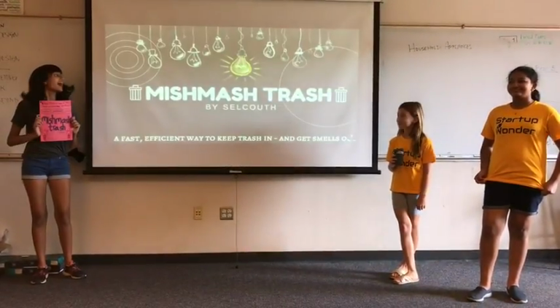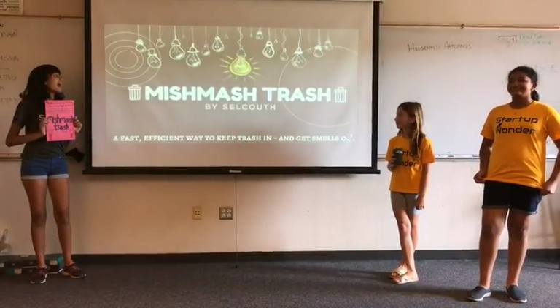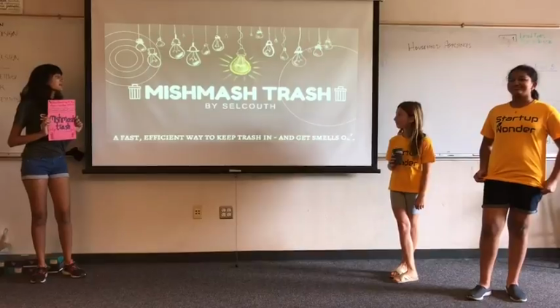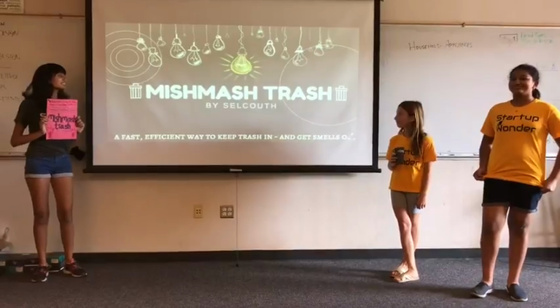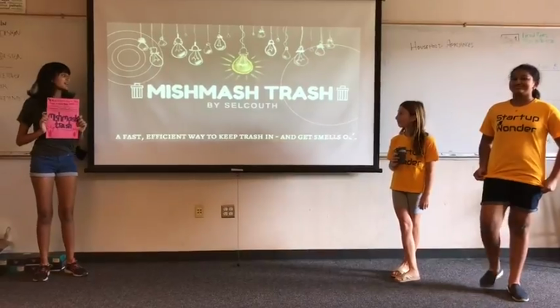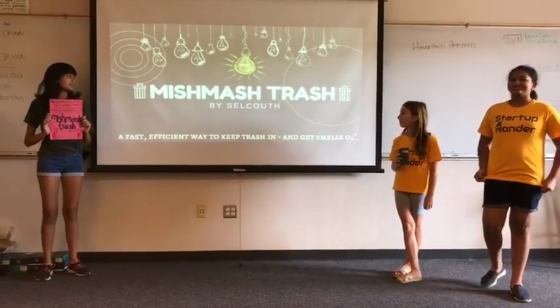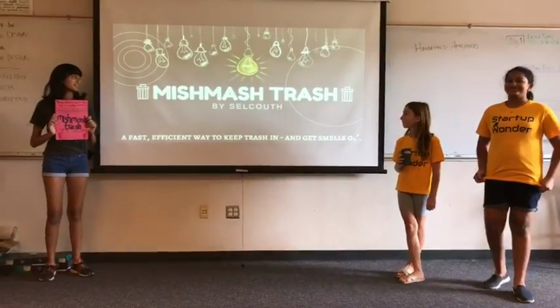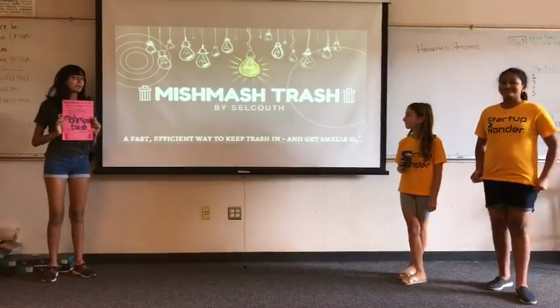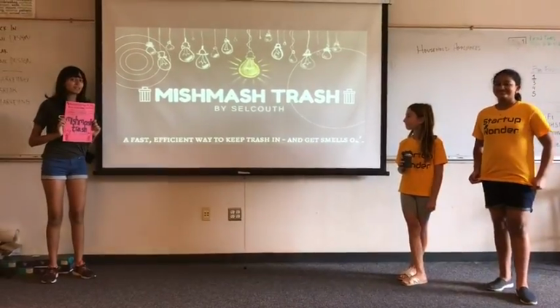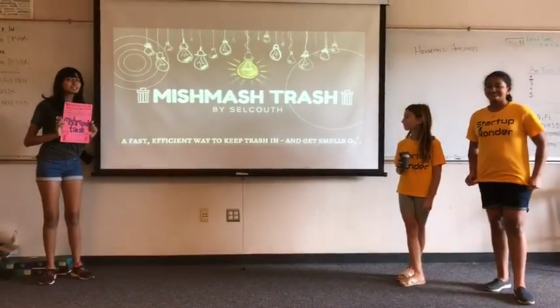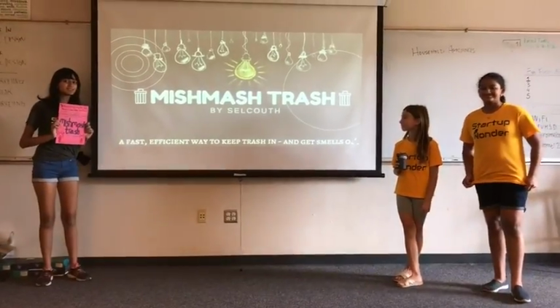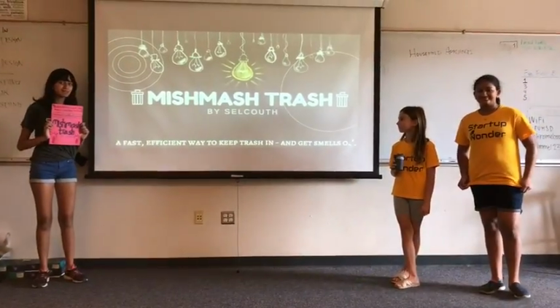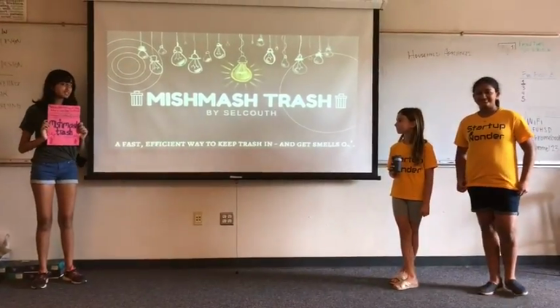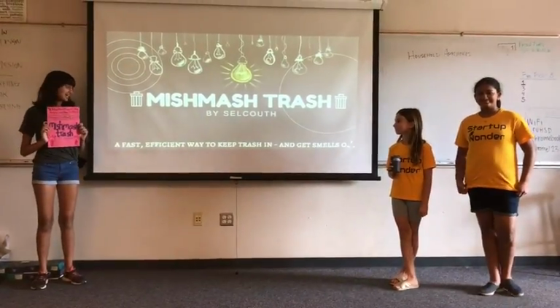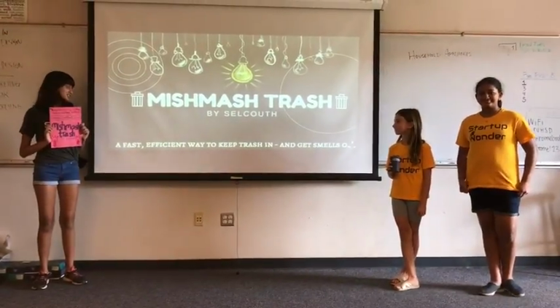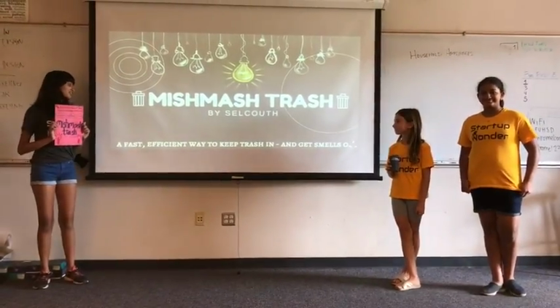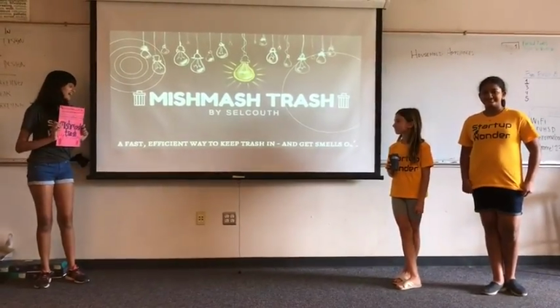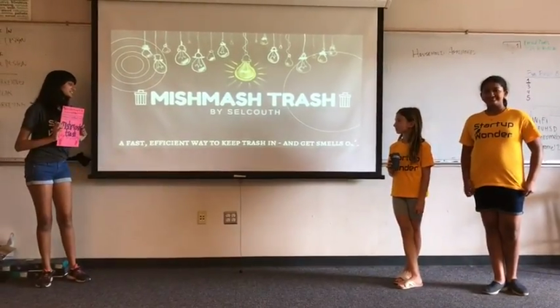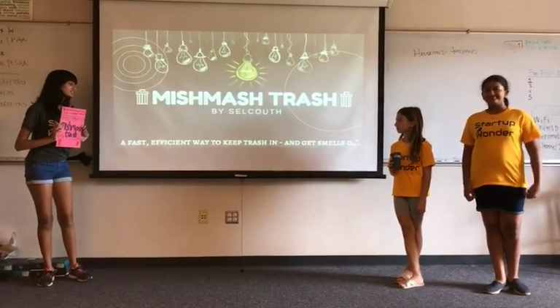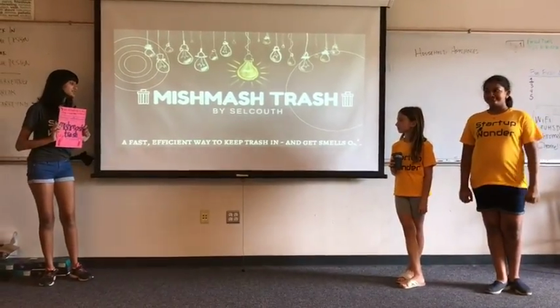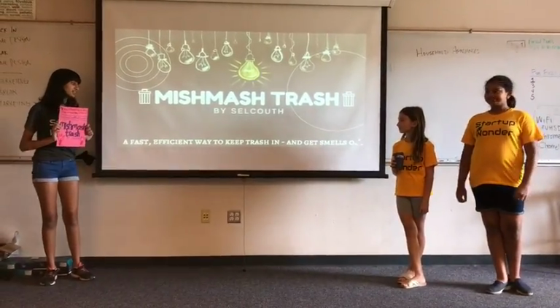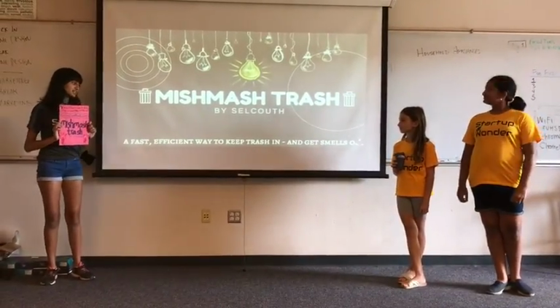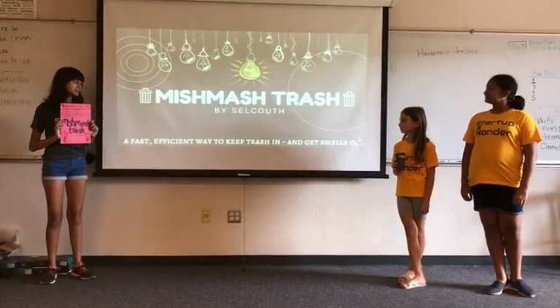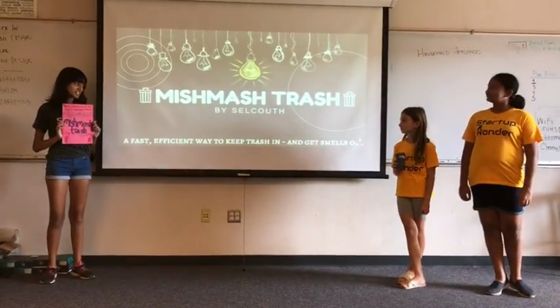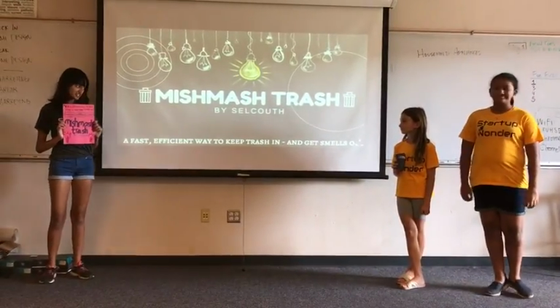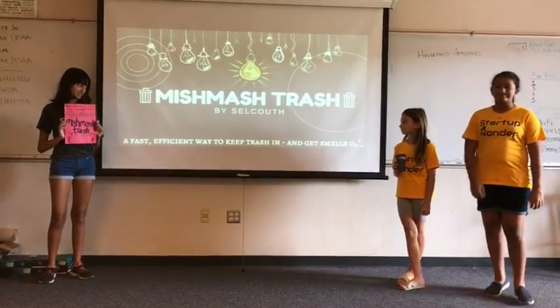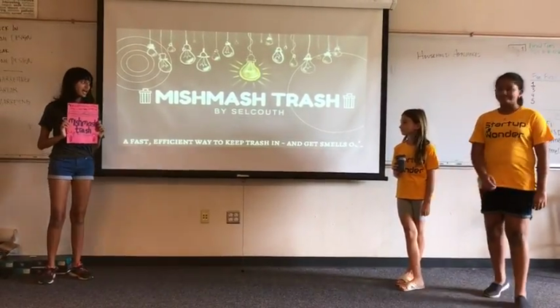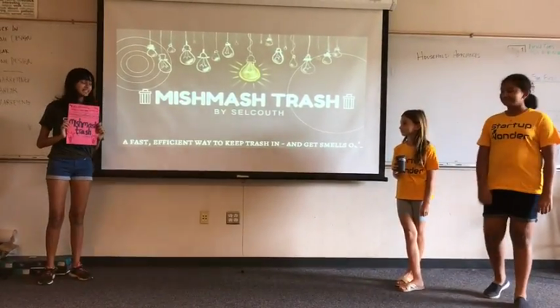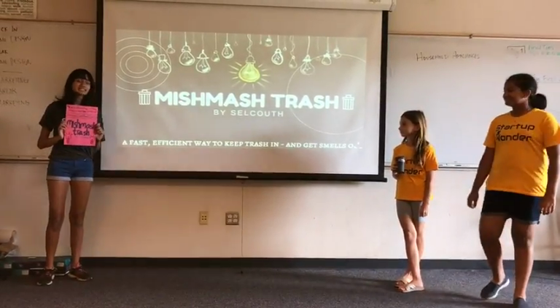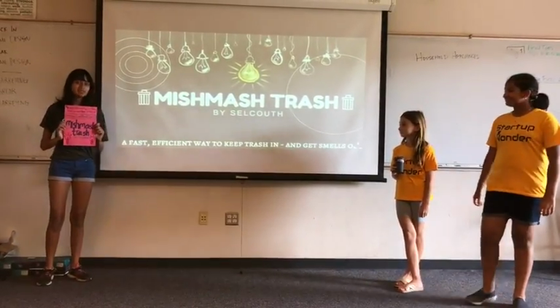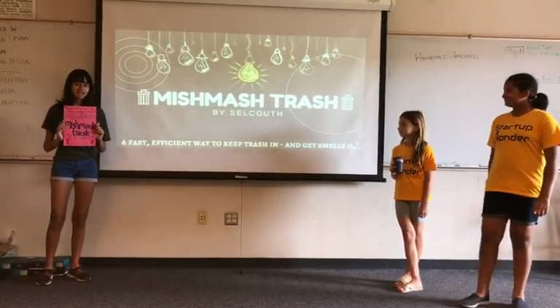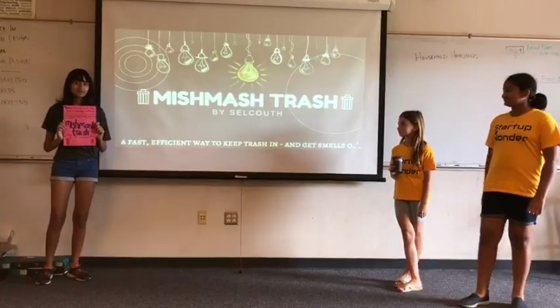Hi, we're Selkuth and our product is Mishmash Trash, a fast, efficient way to keep trash in and get smells out.